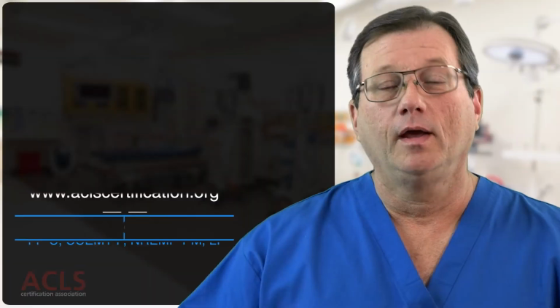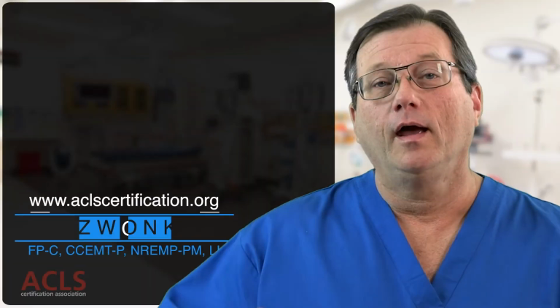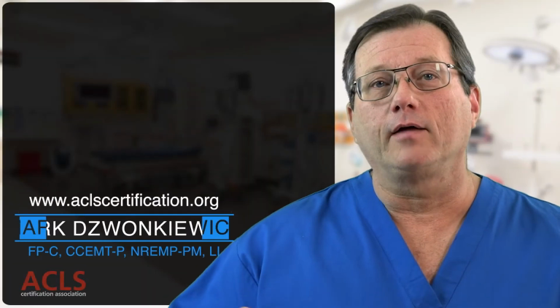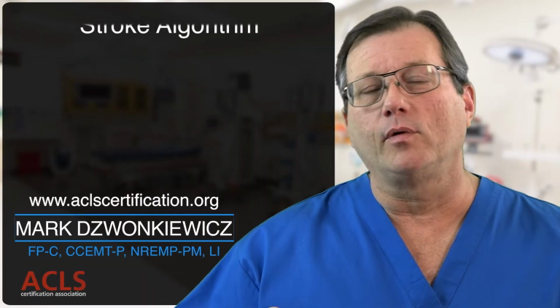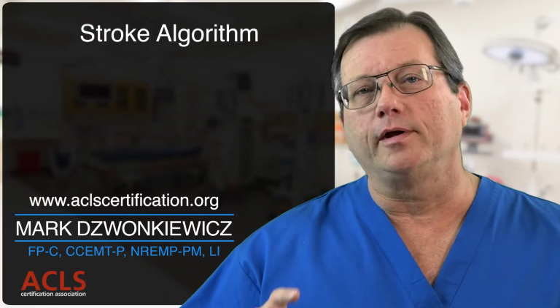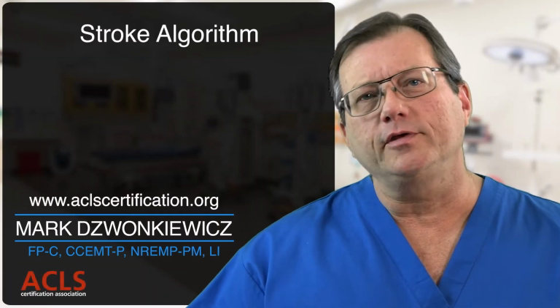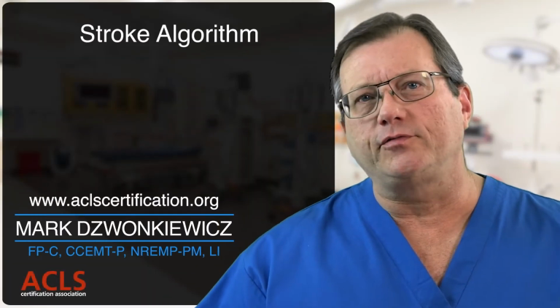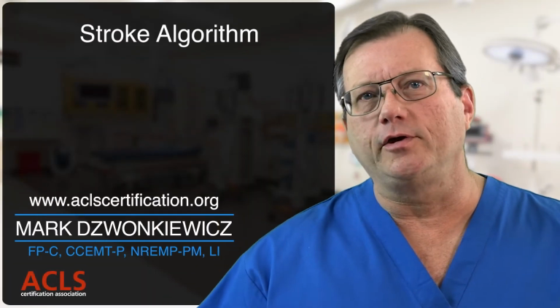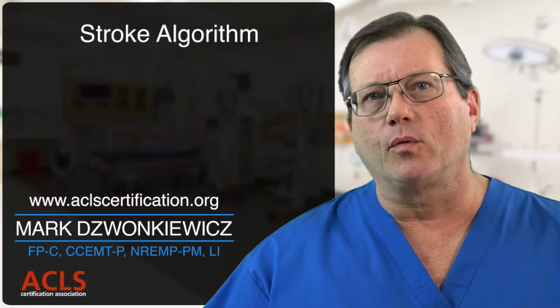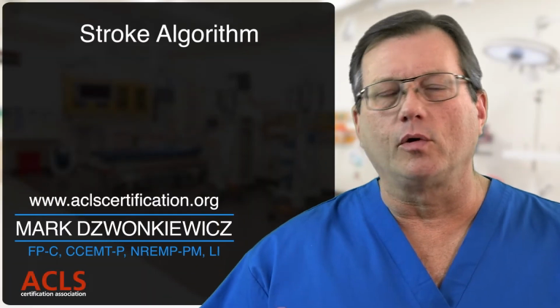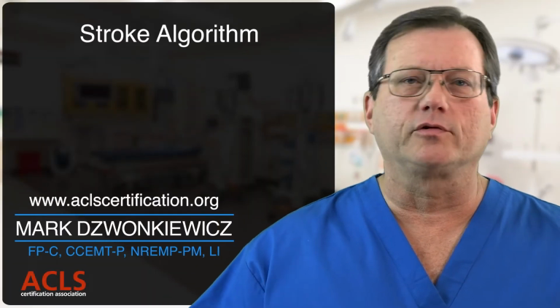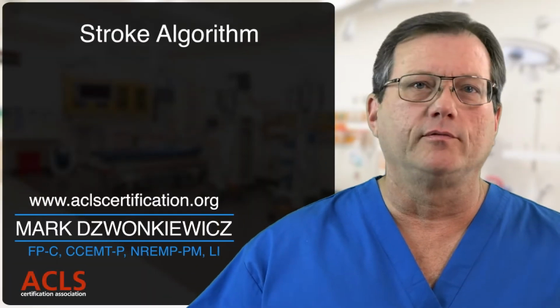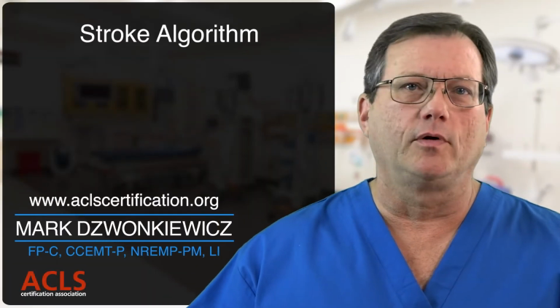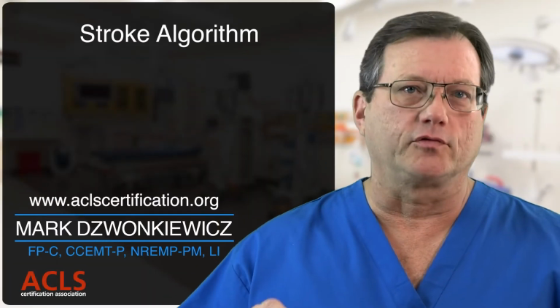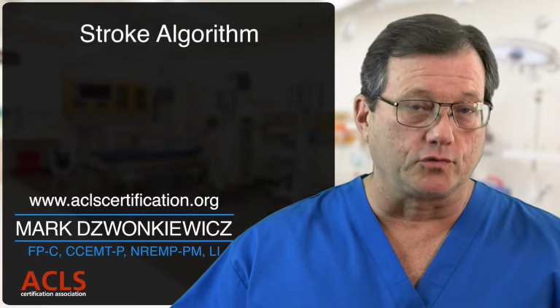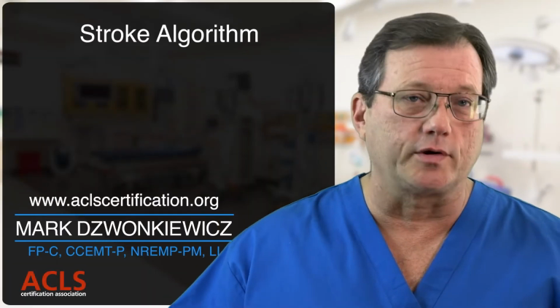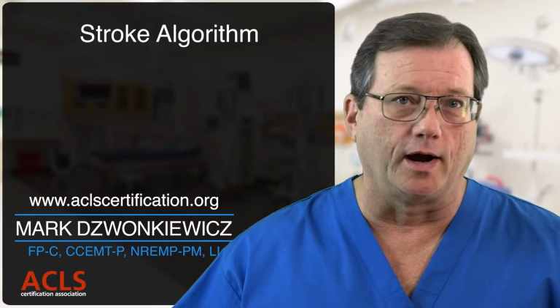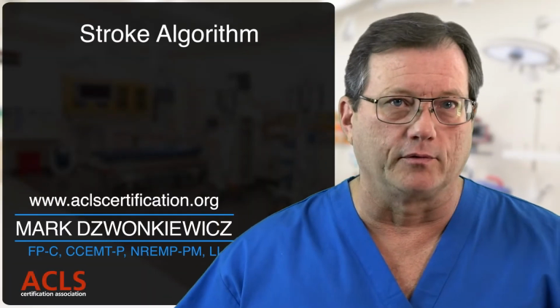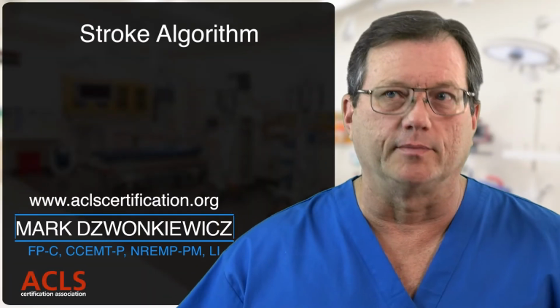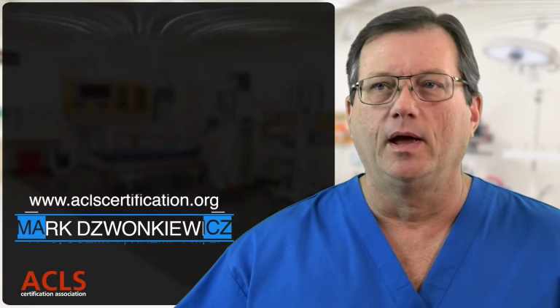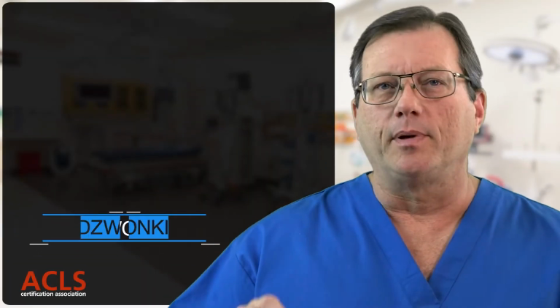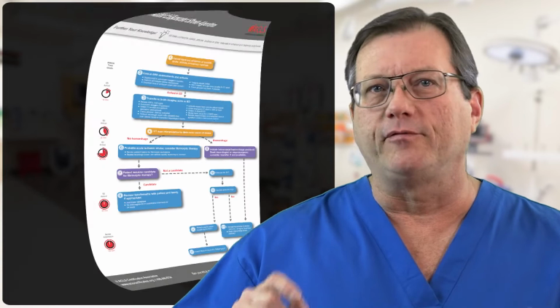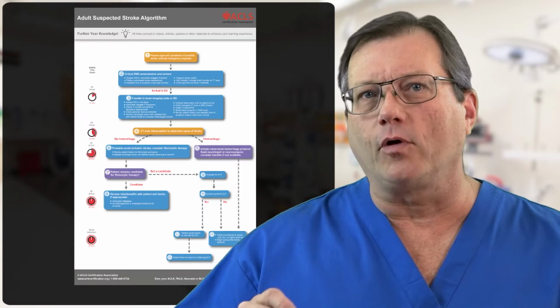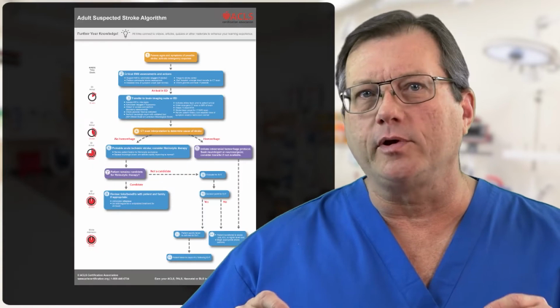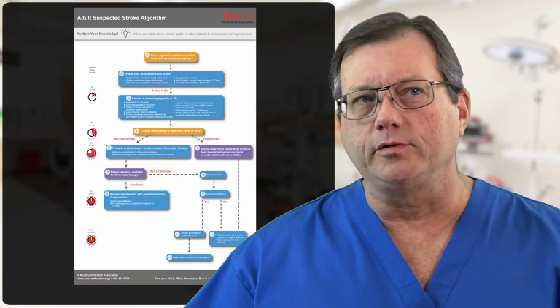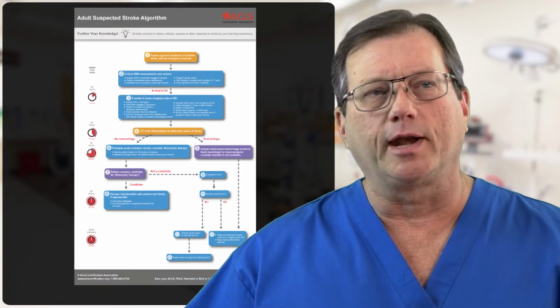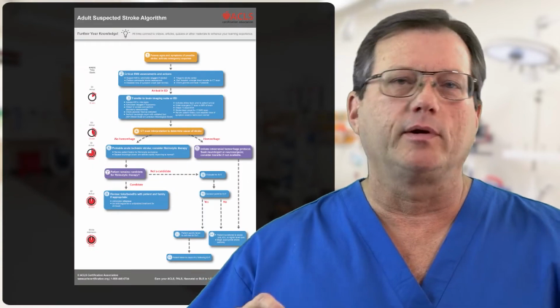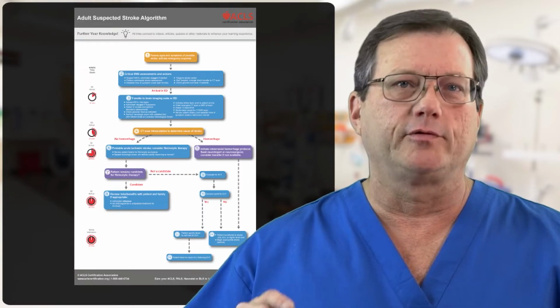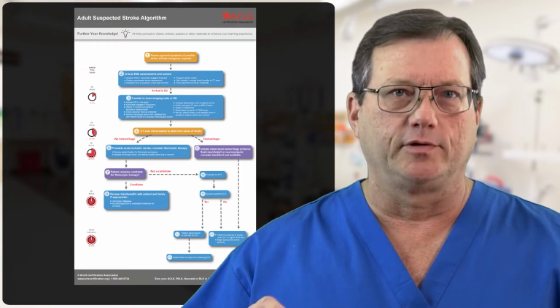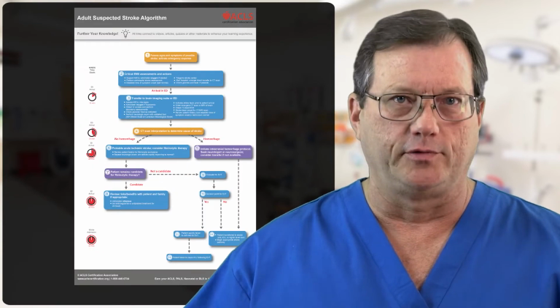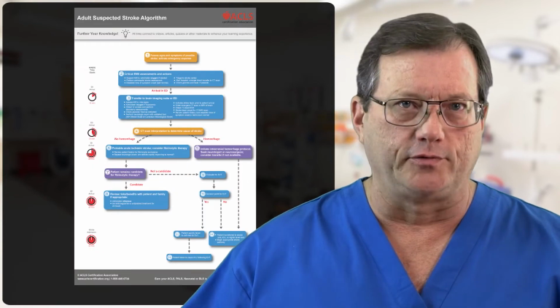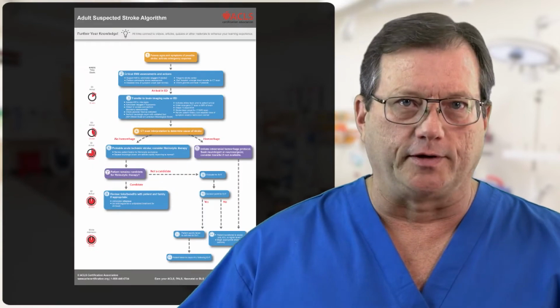Hi everyone. In this video we're going to review our stroke algorithm, but before we do that I want to mention a few things.